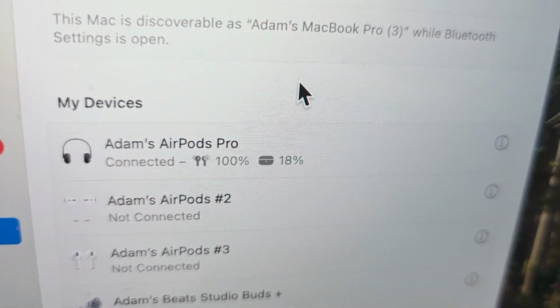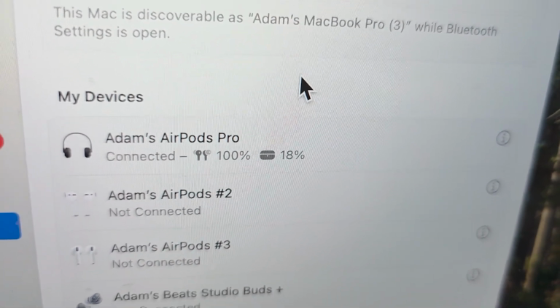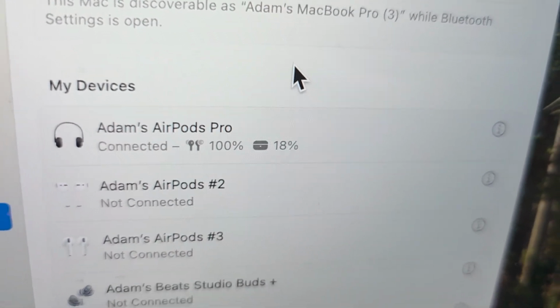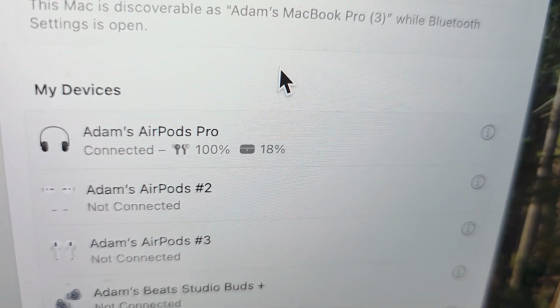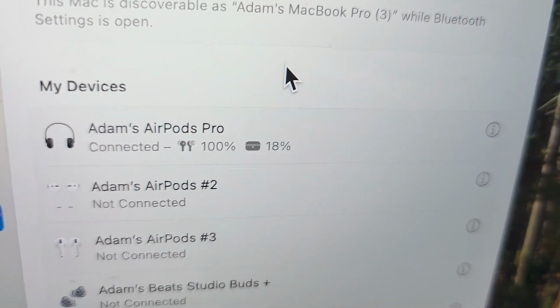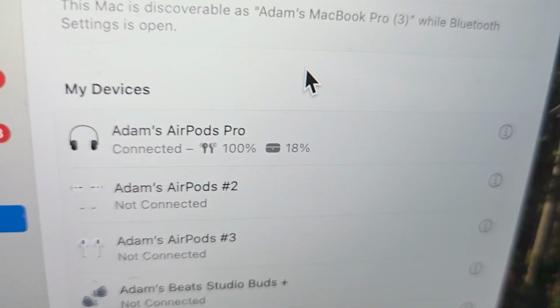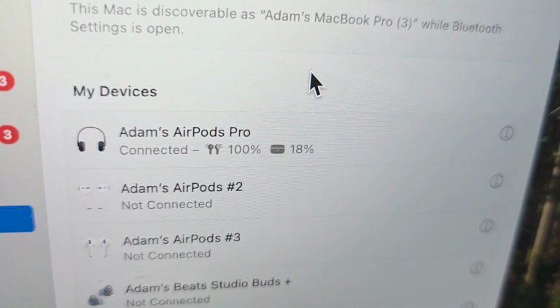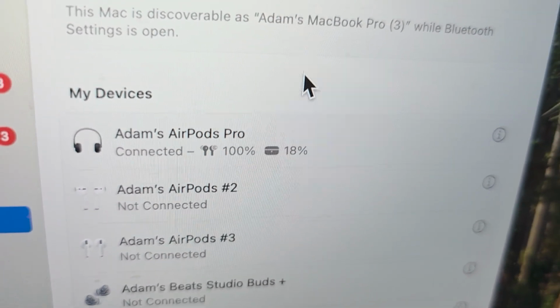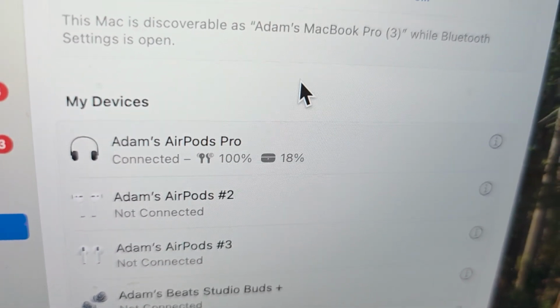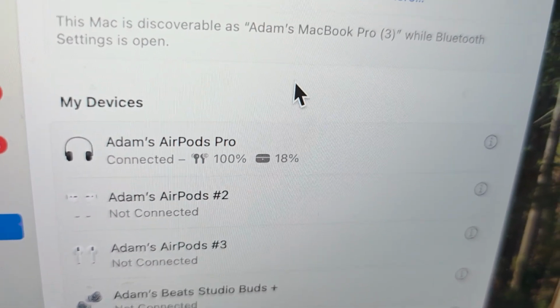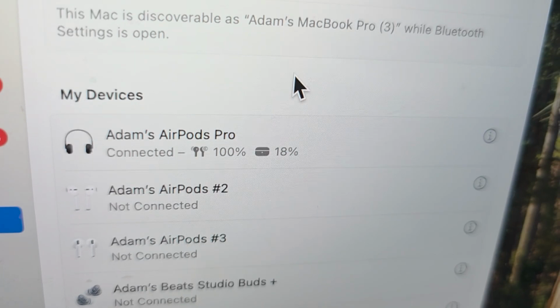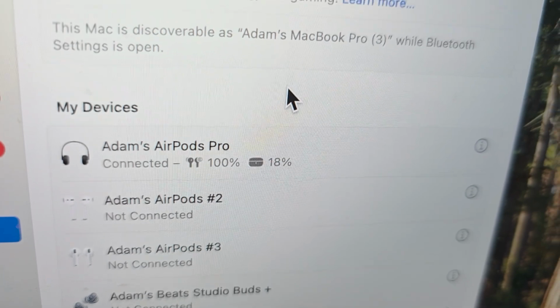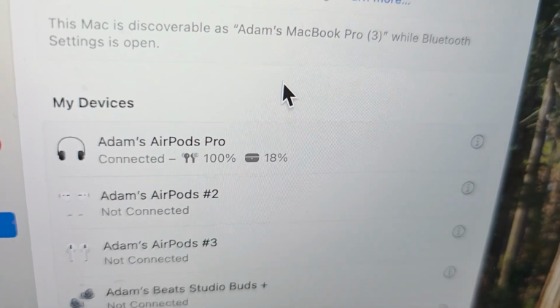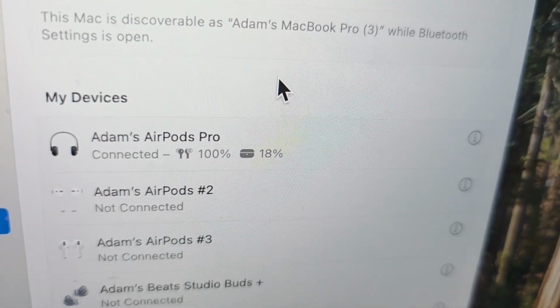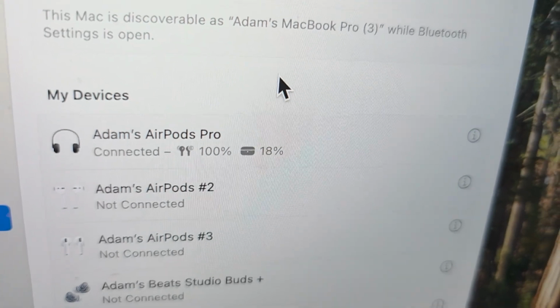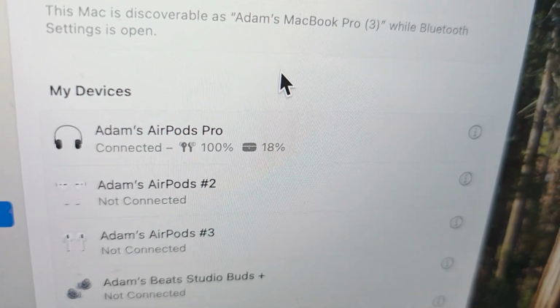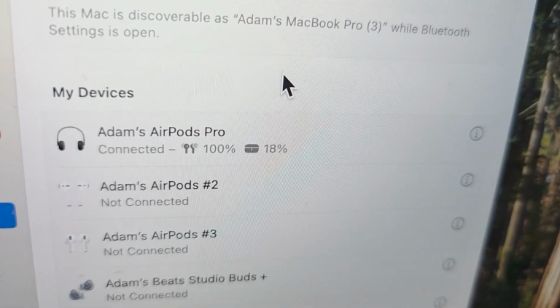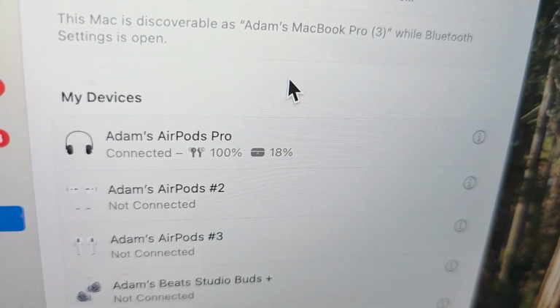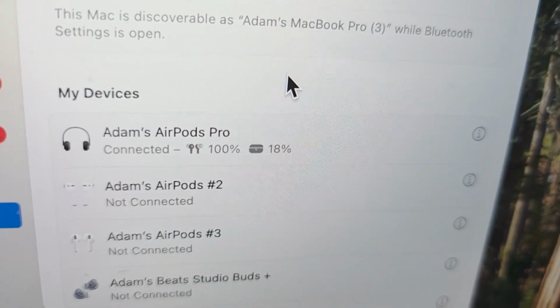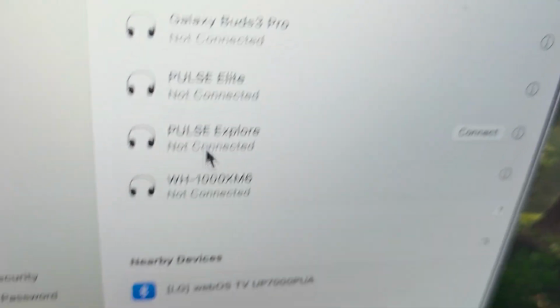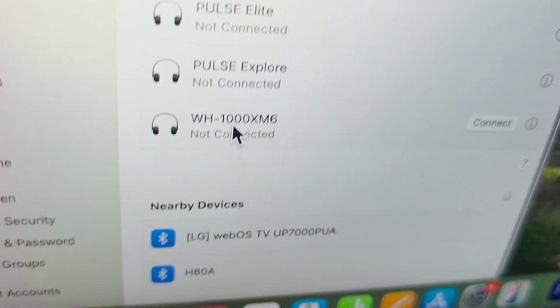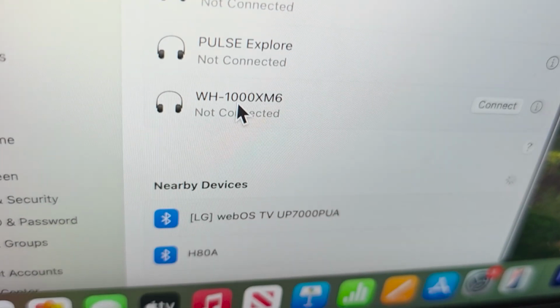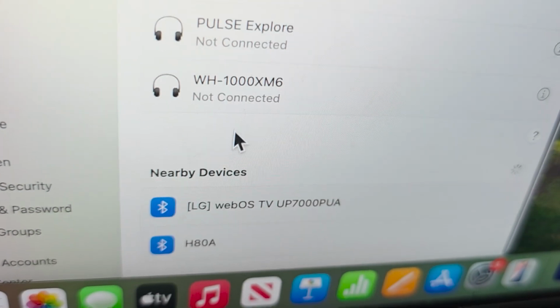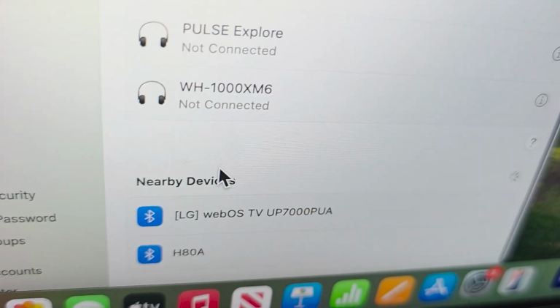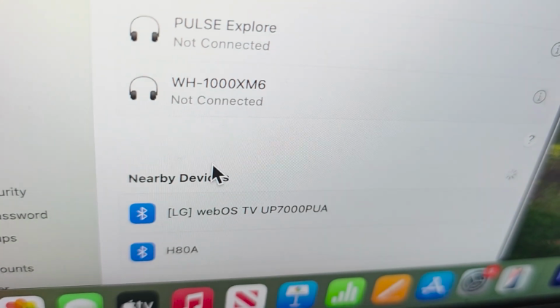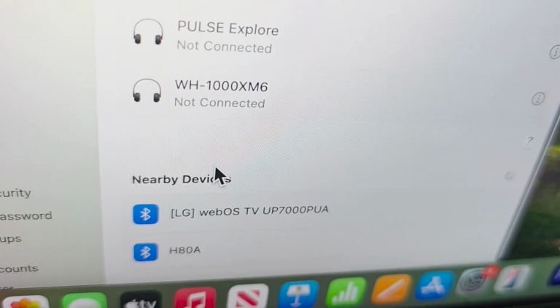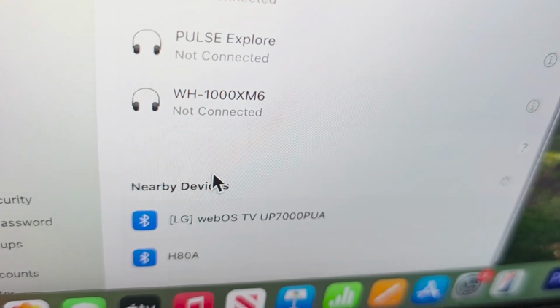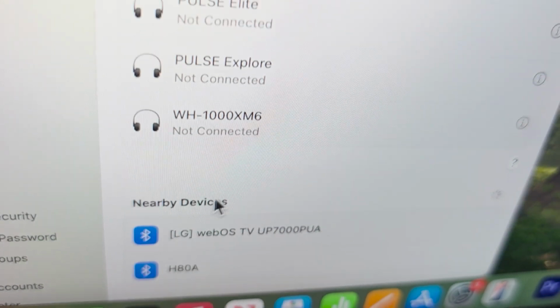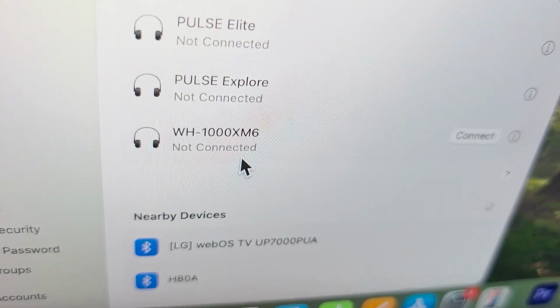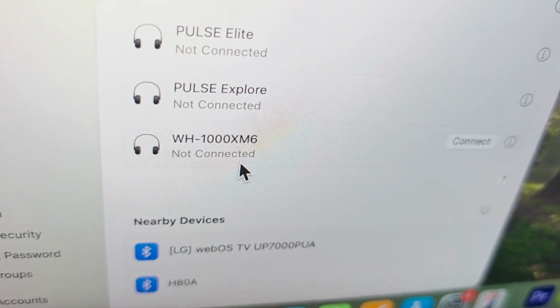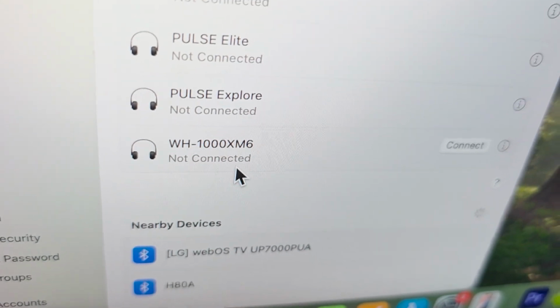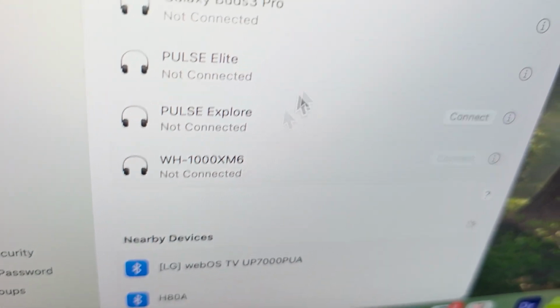For me they're already connected because I connected them to my iPhone. You can also check at the bottom for nearby devices.